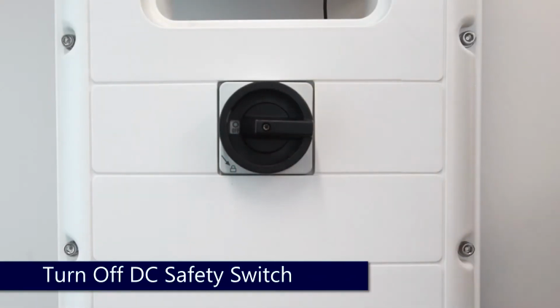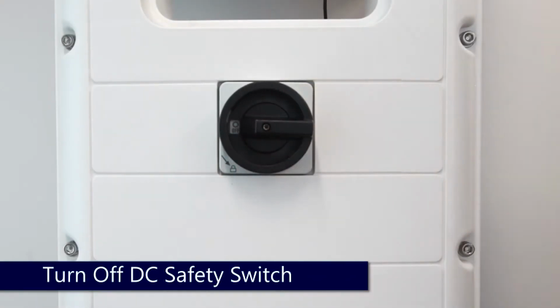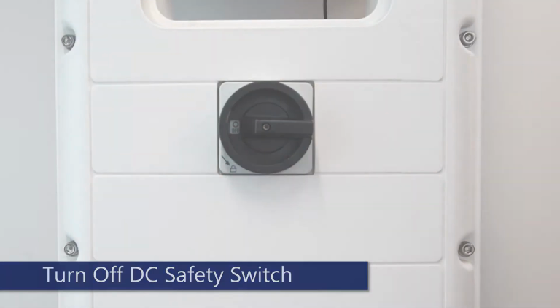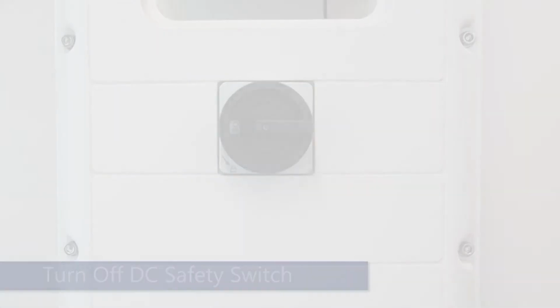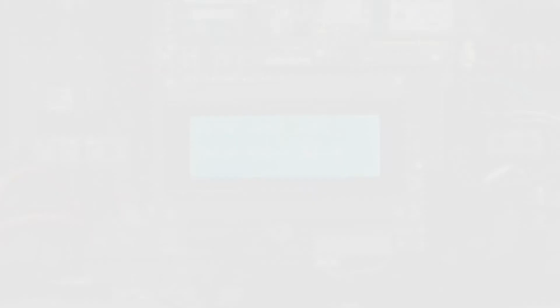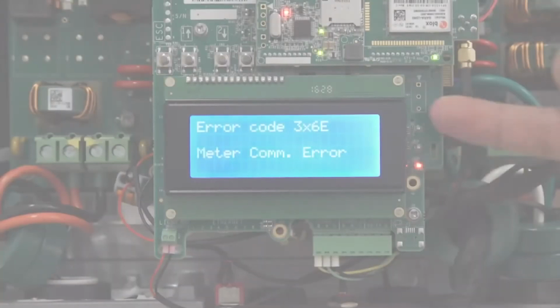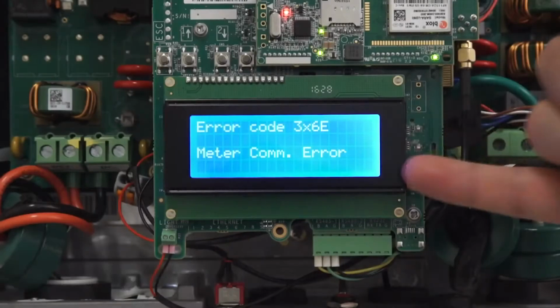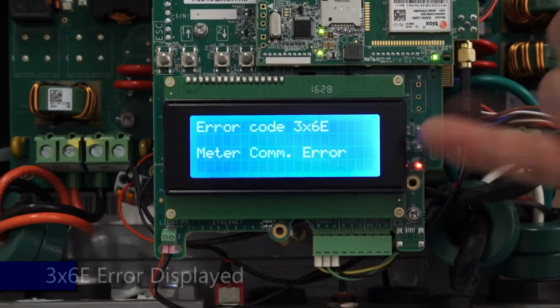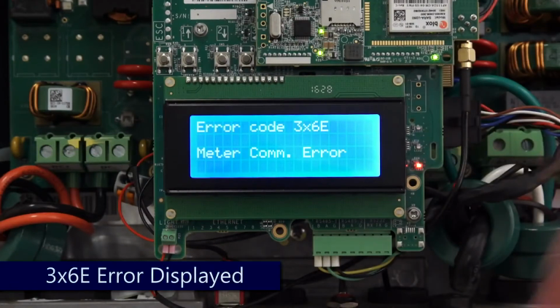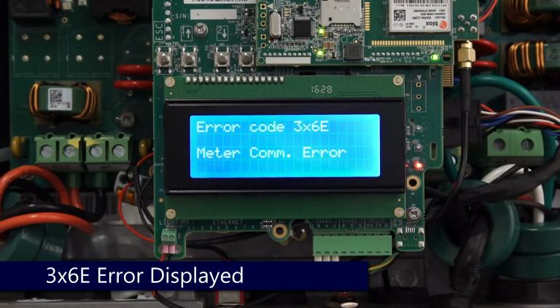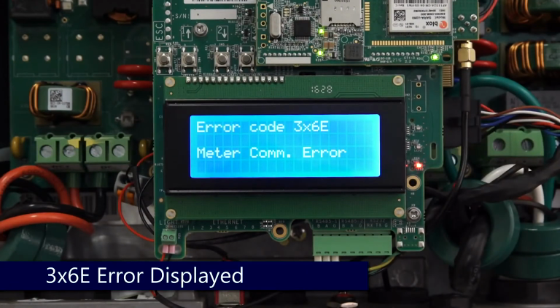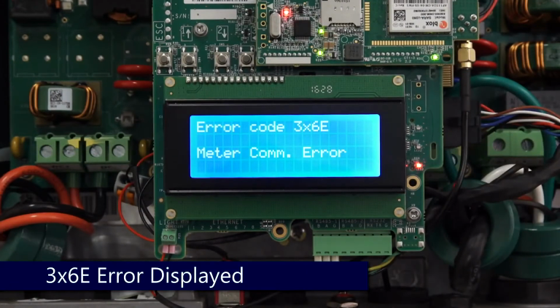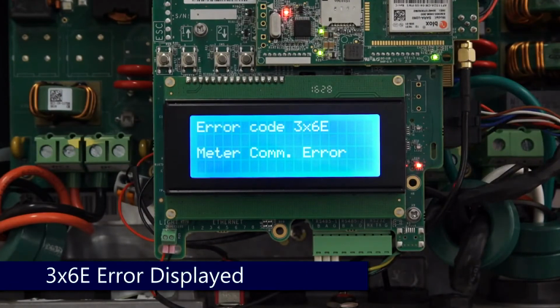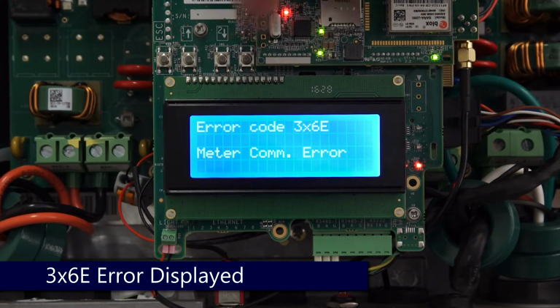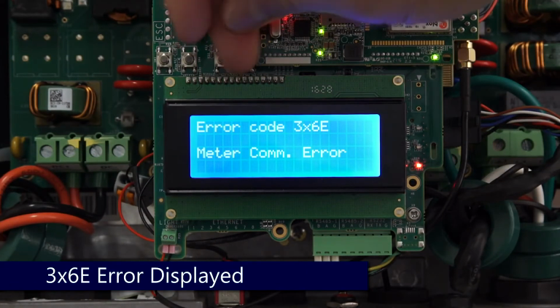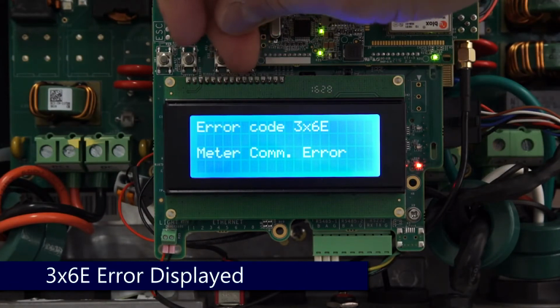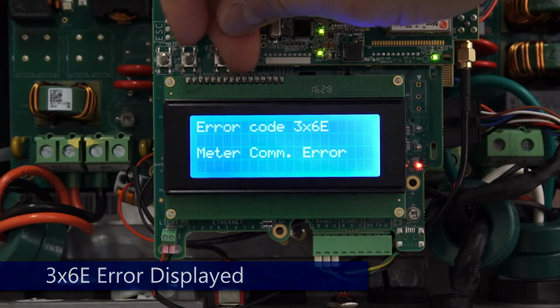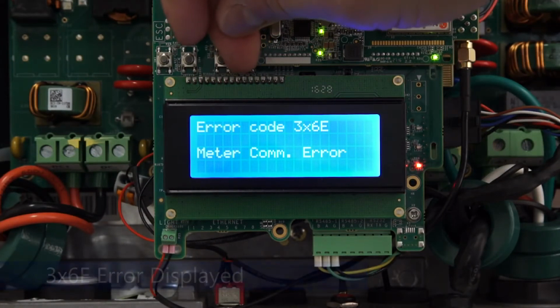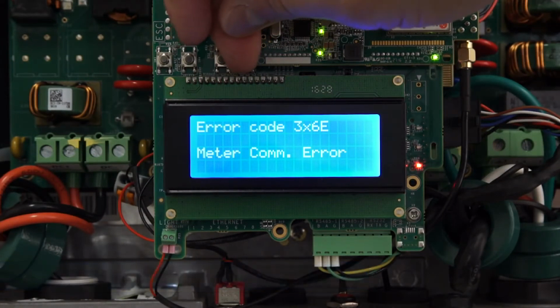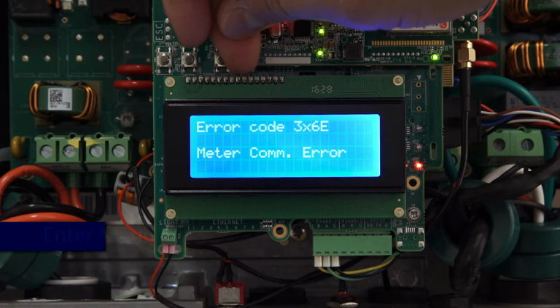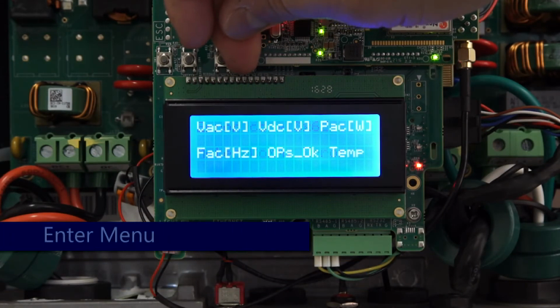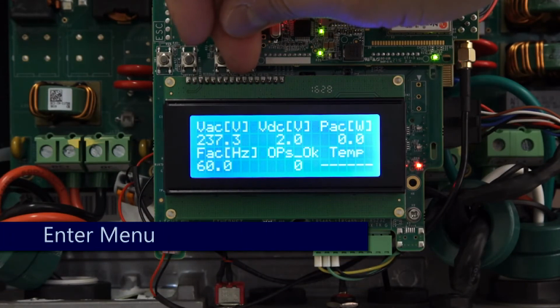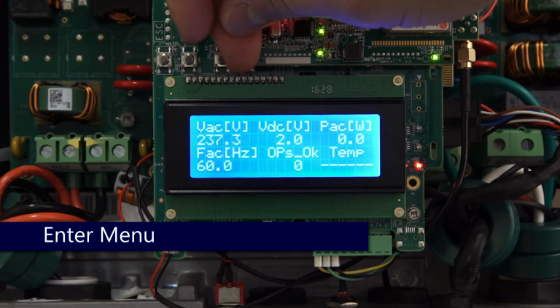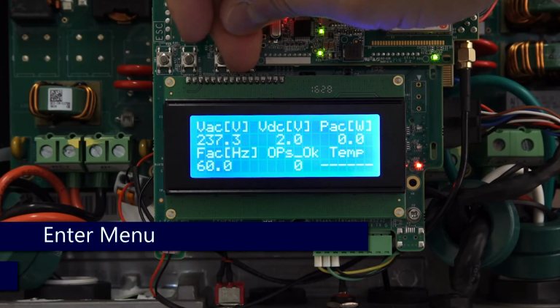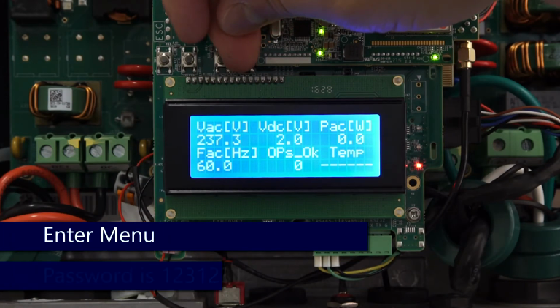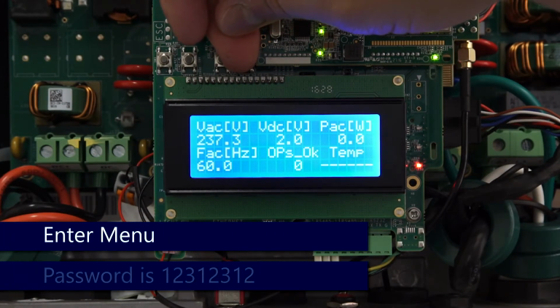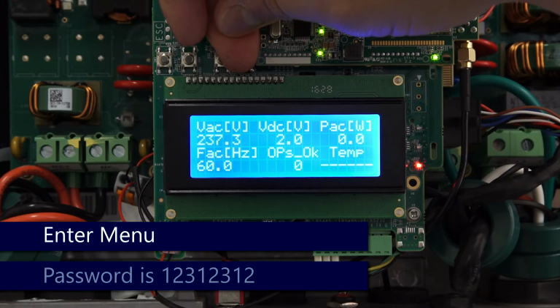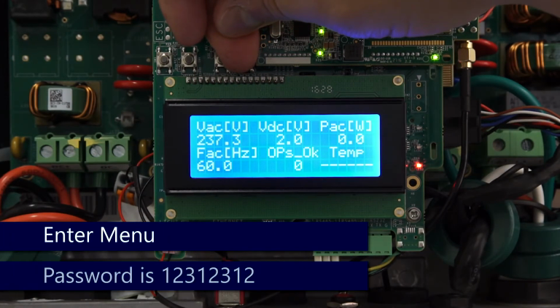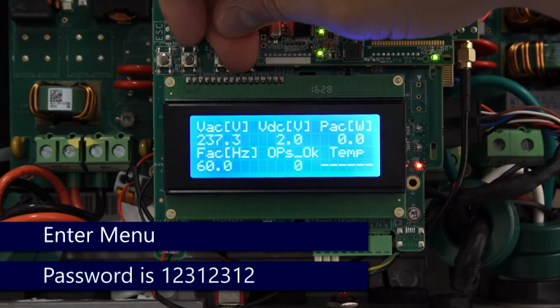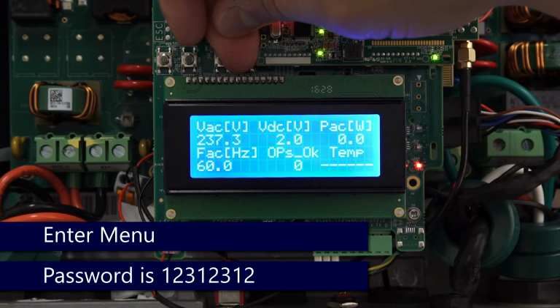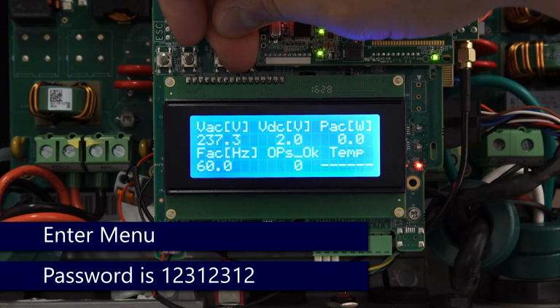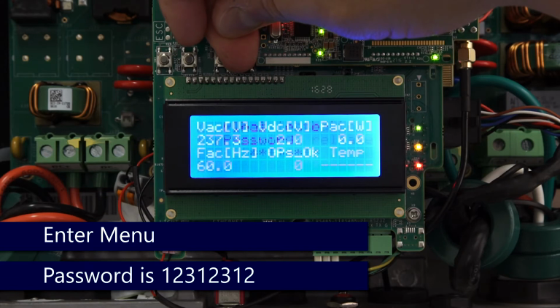To de-energize, turn the on/off switch to the off position, then turn off the DC safety switch and allow the DC to bleed down before opening the cover.